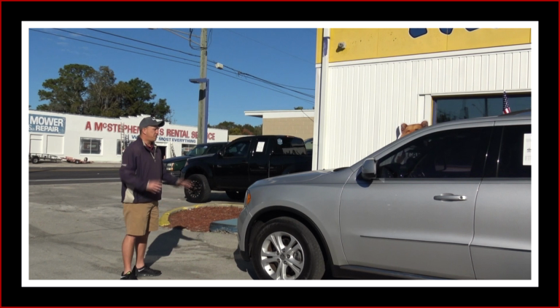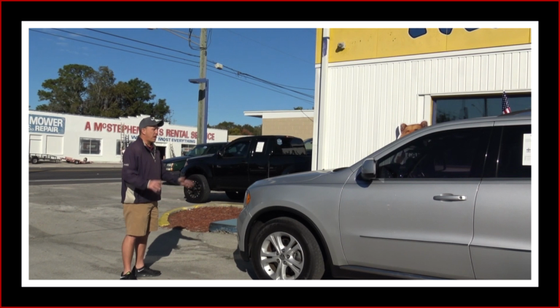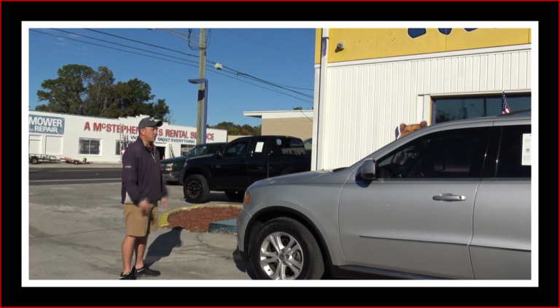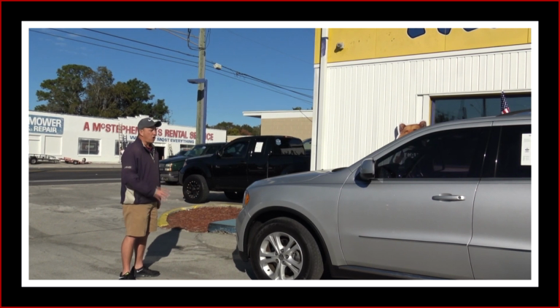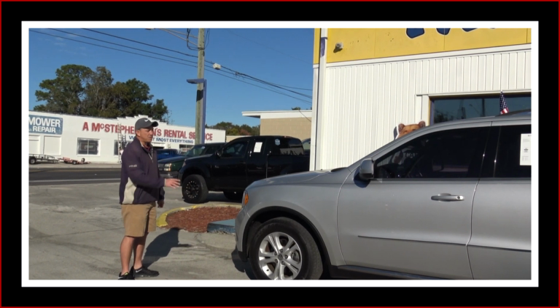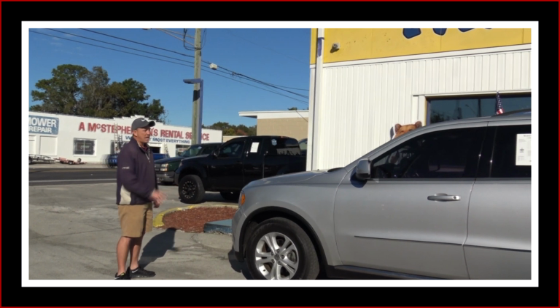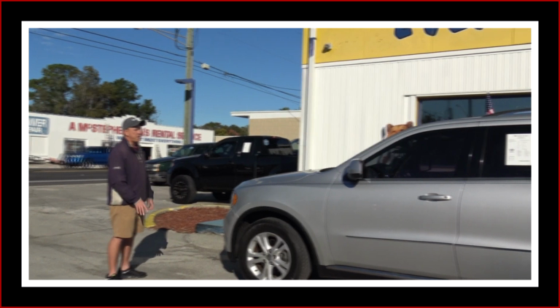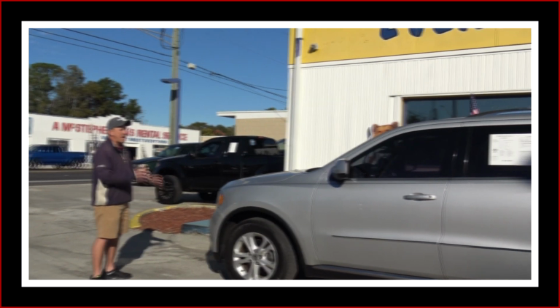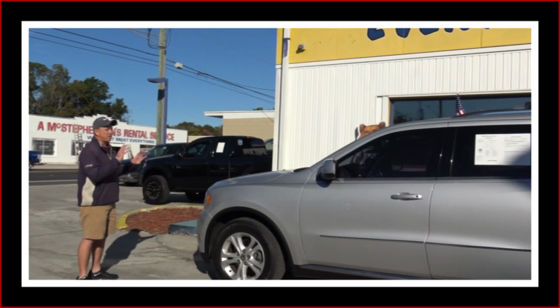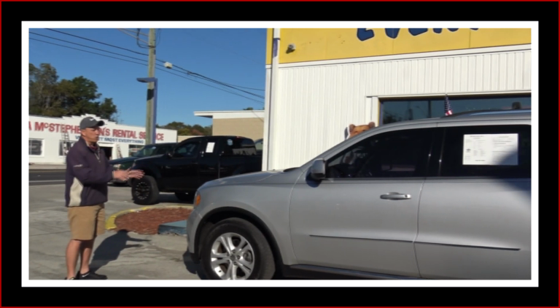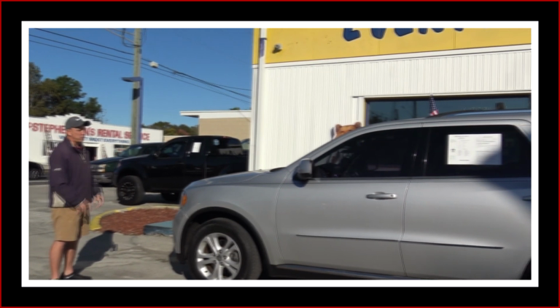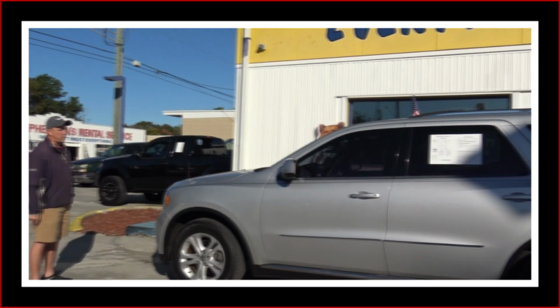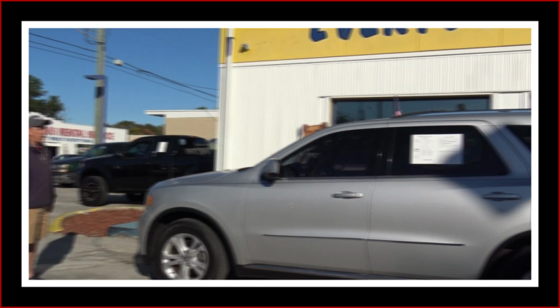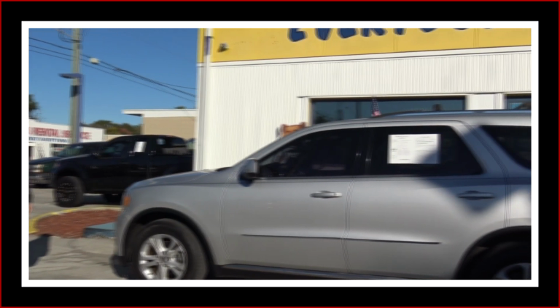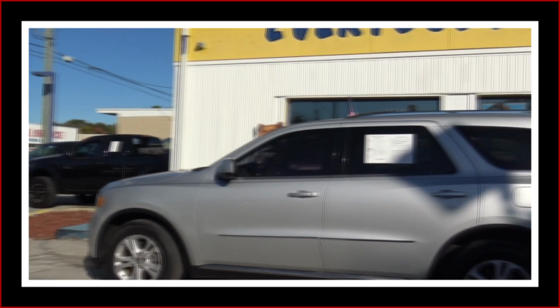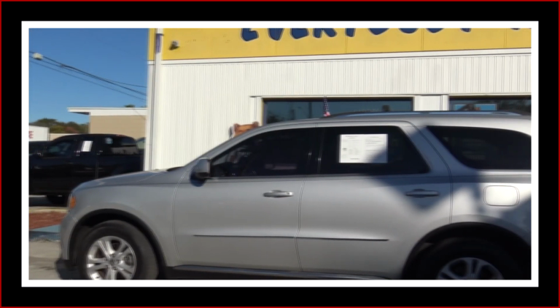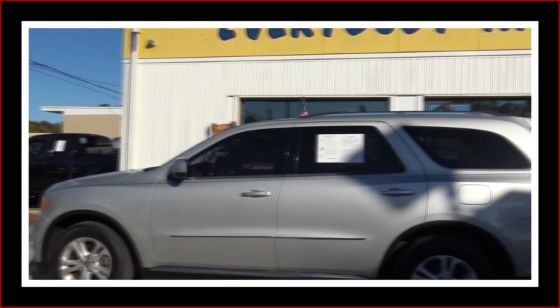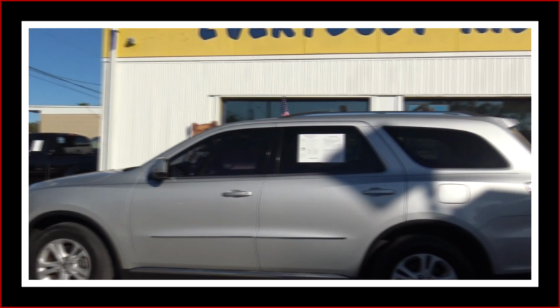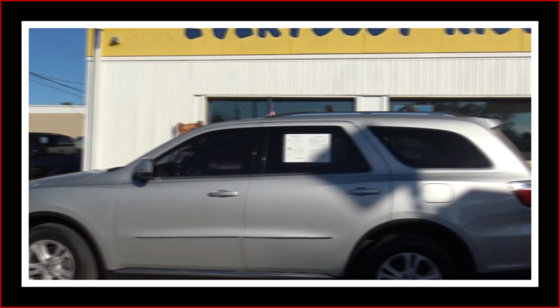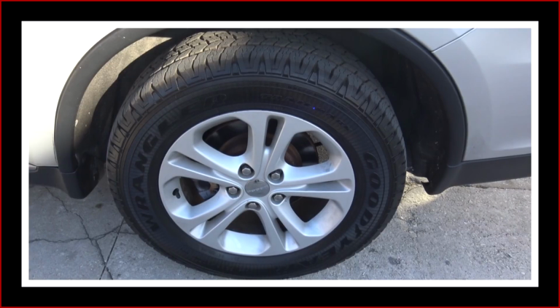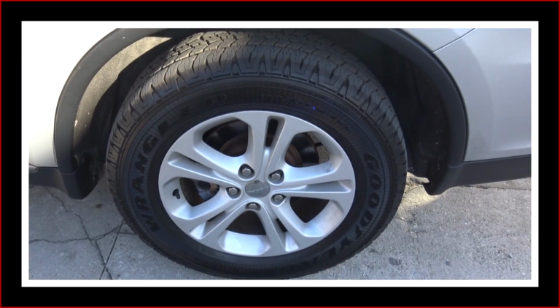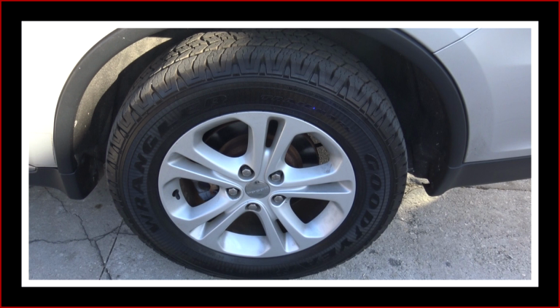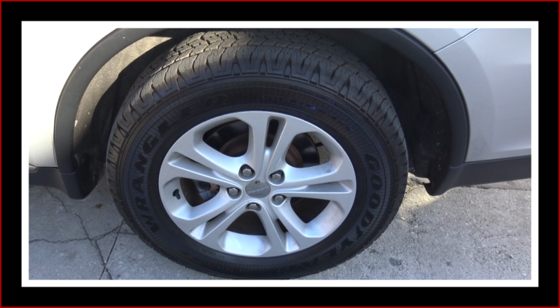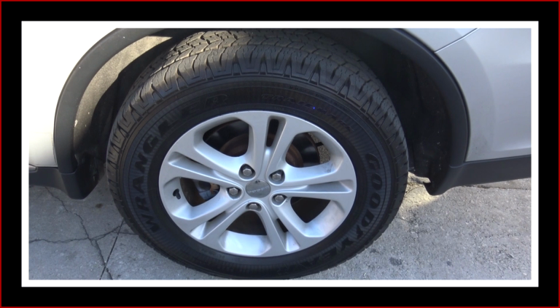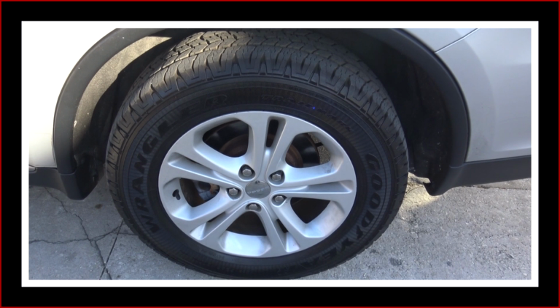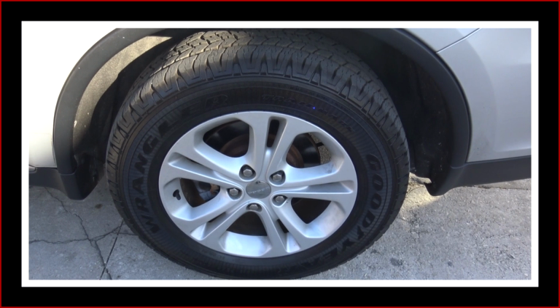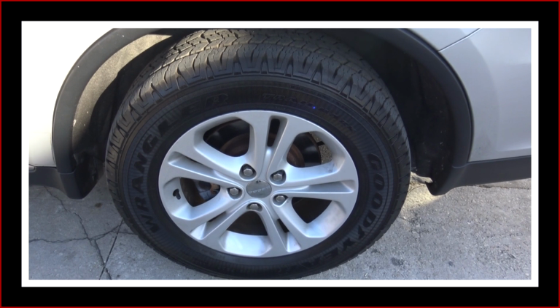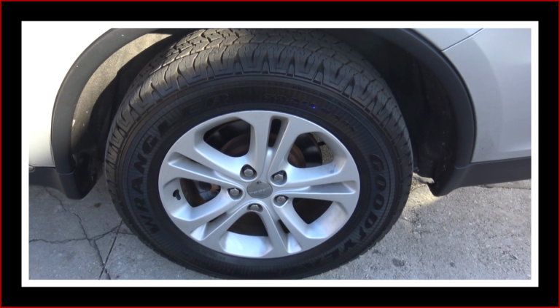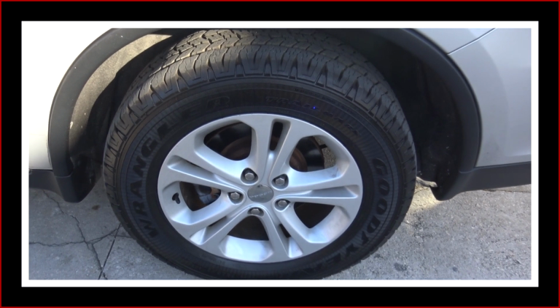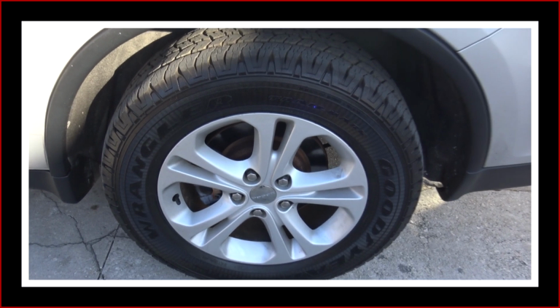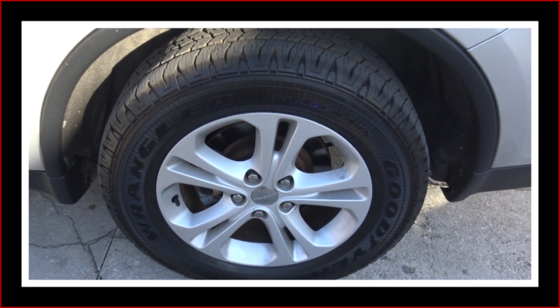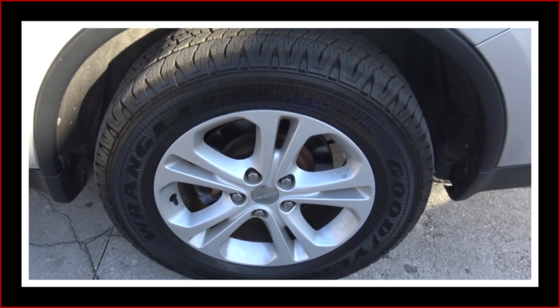This Durango is in awesome shape. The body is a beautiful silver color. It's straight as an arrow. It's got alloy wheels with a brand new set of Goodyear All-Terrains.